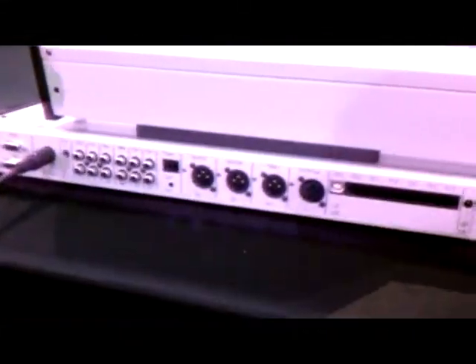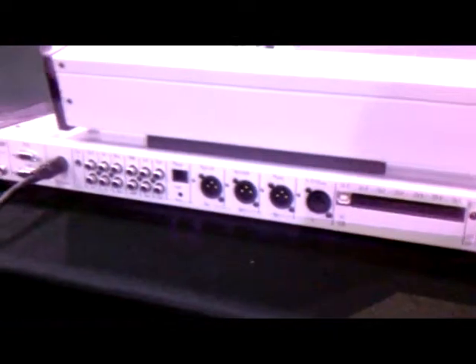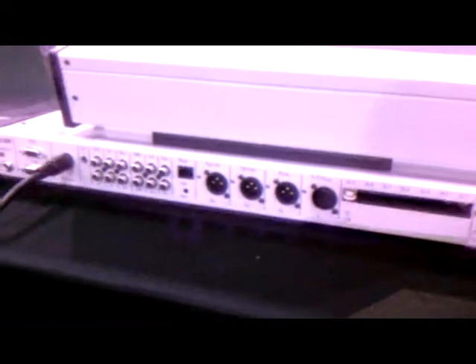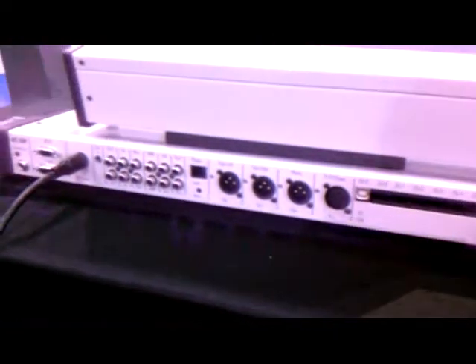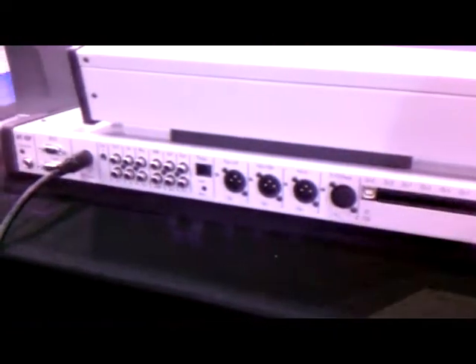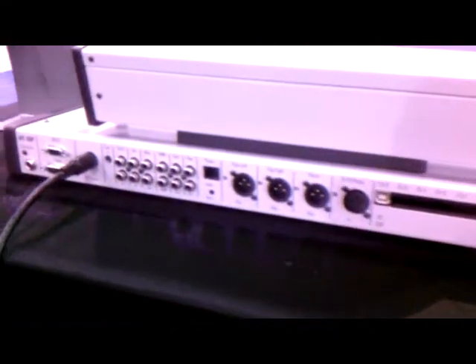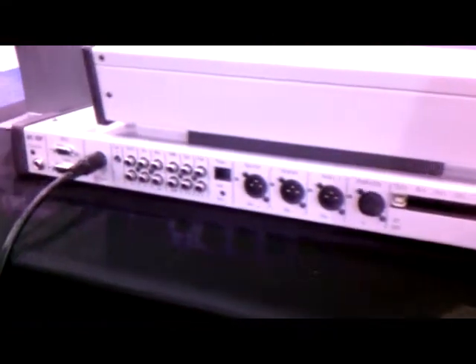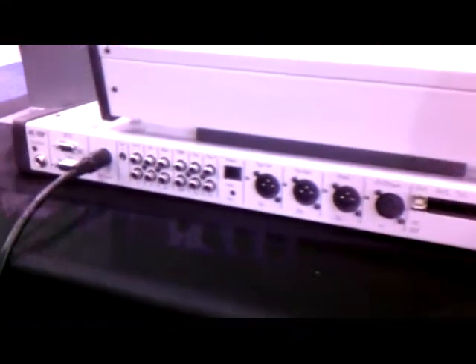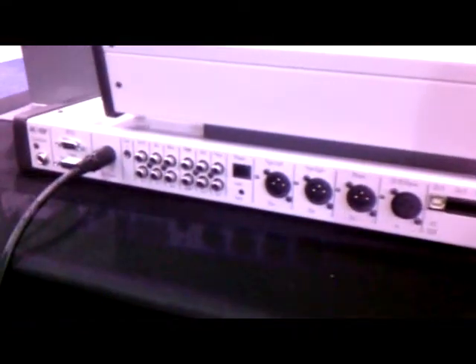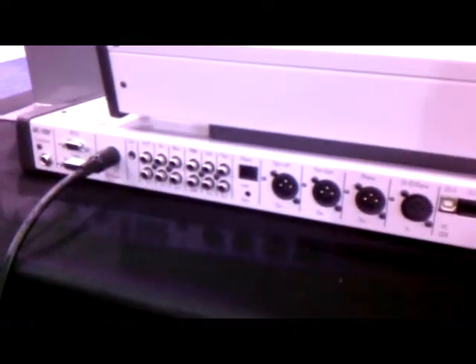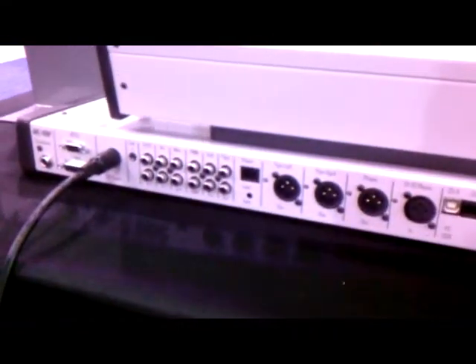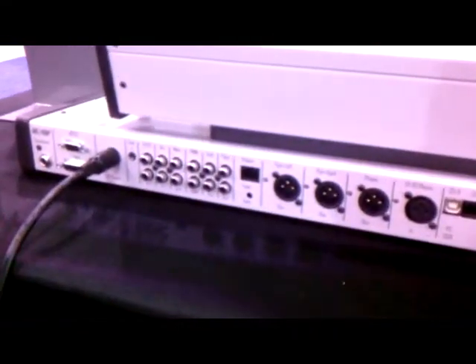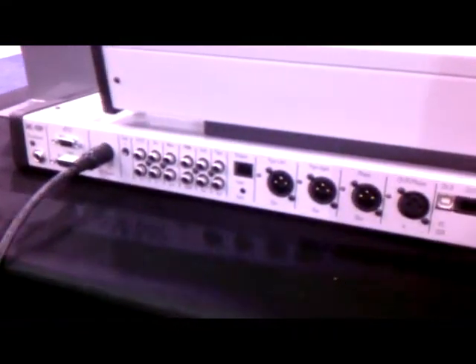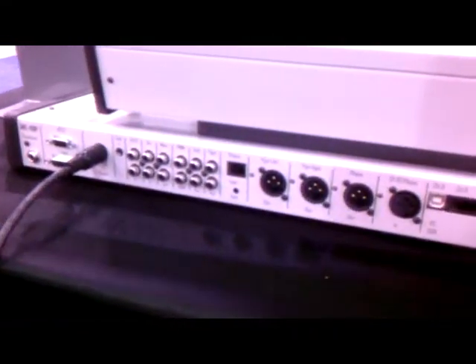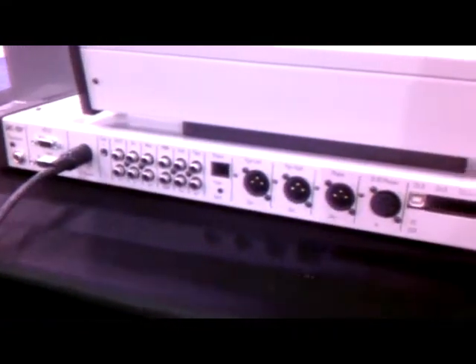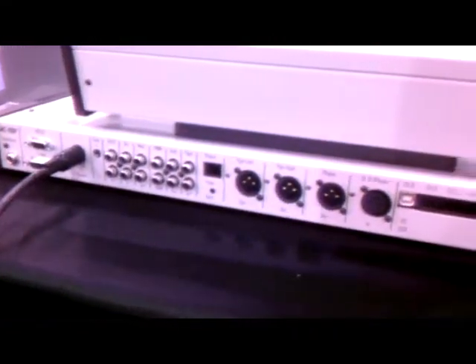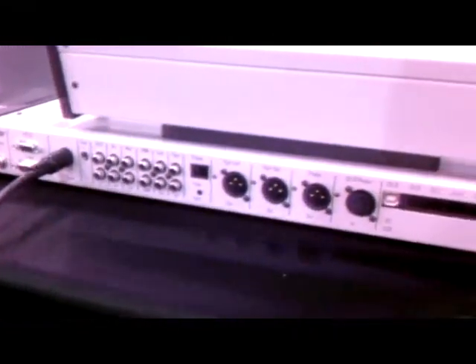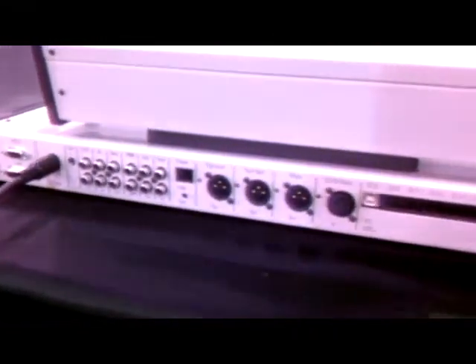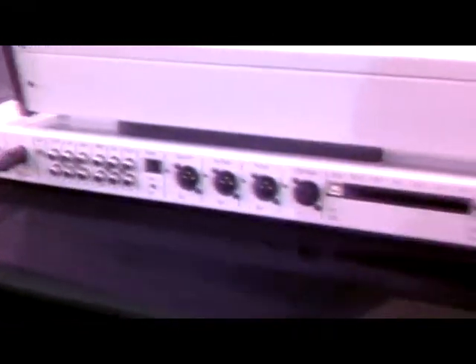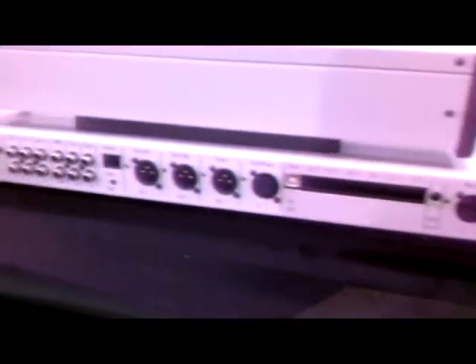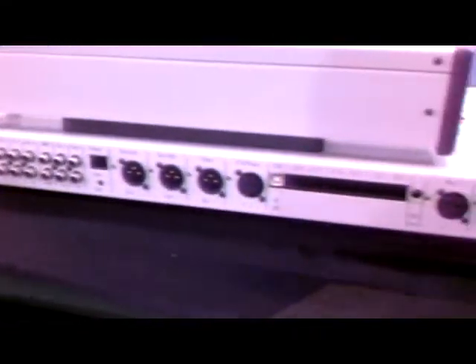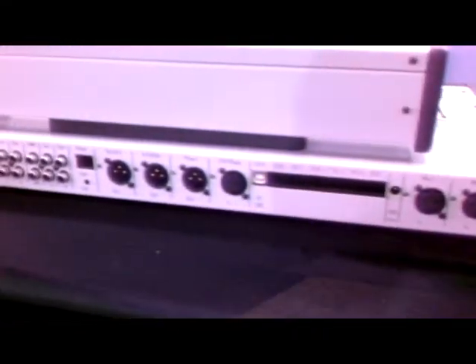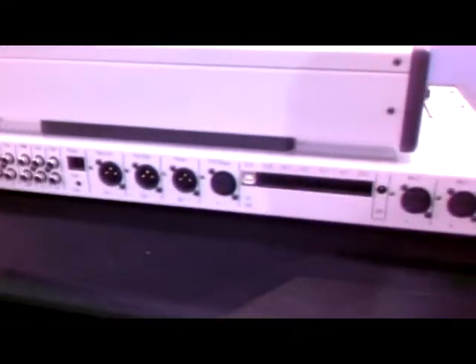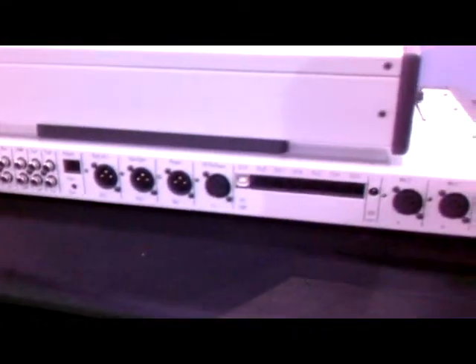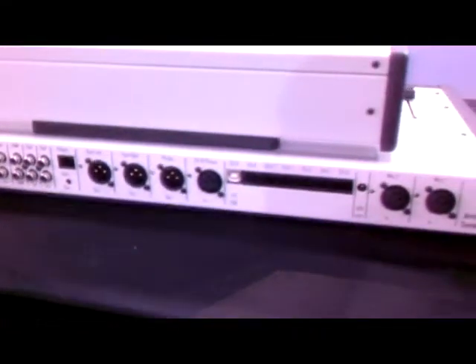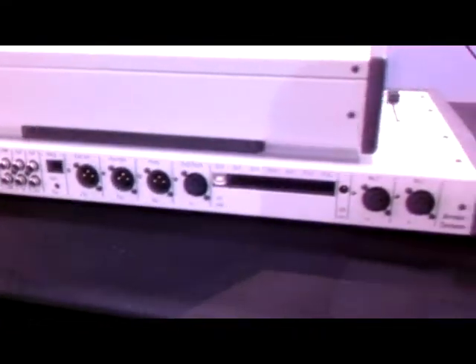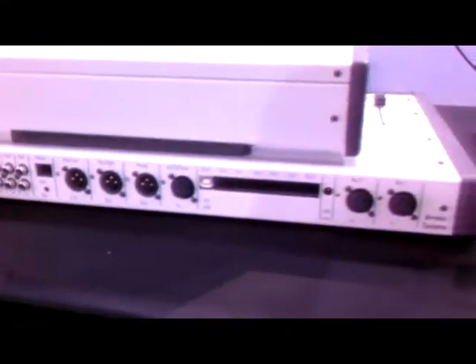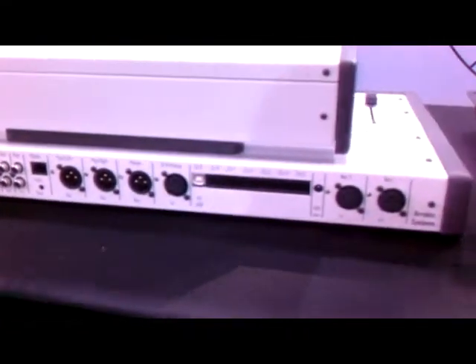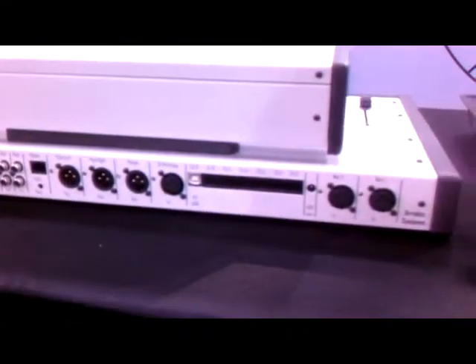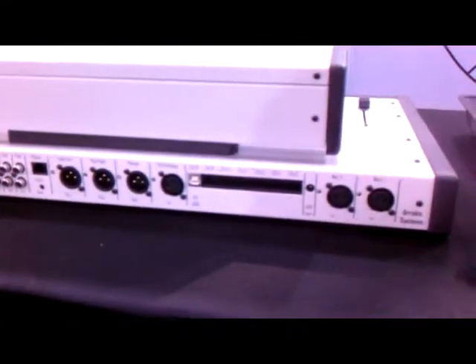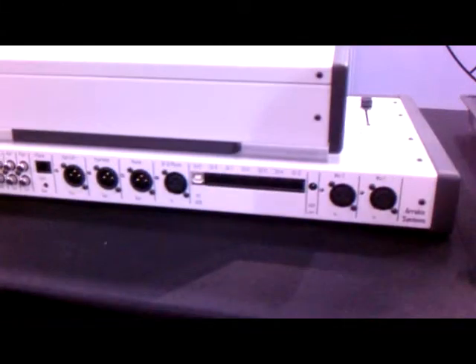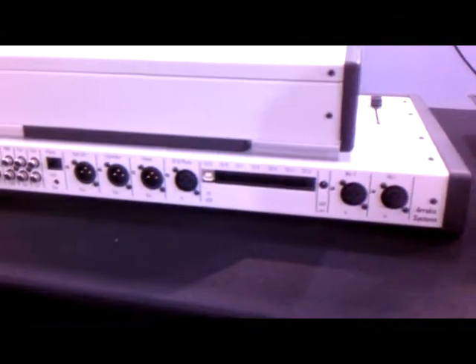As you can see here are the inputs. This is the balanced model, which uses RJ-45 connections.